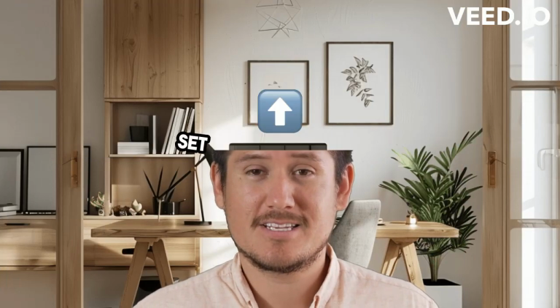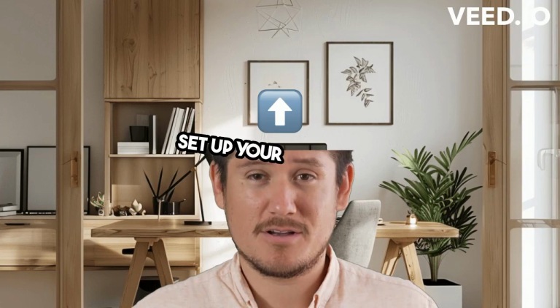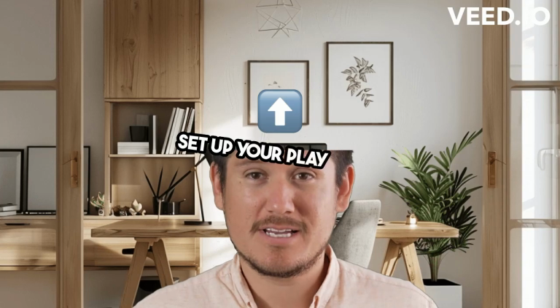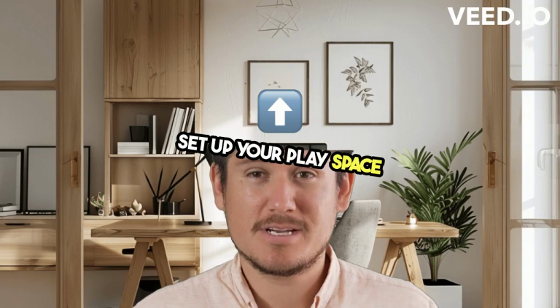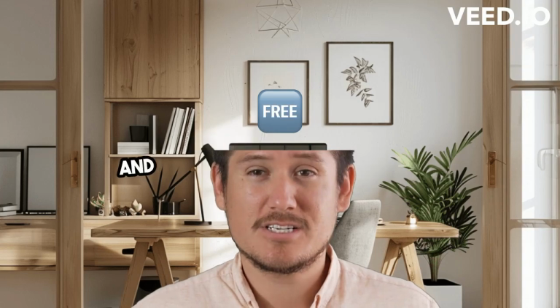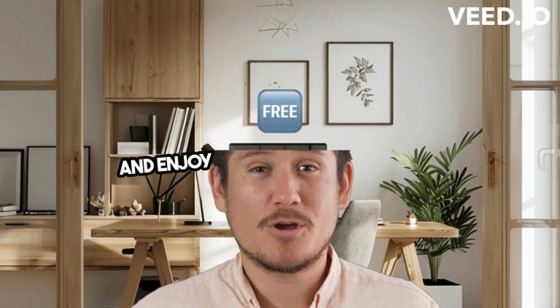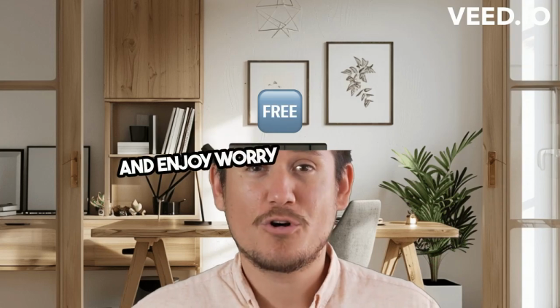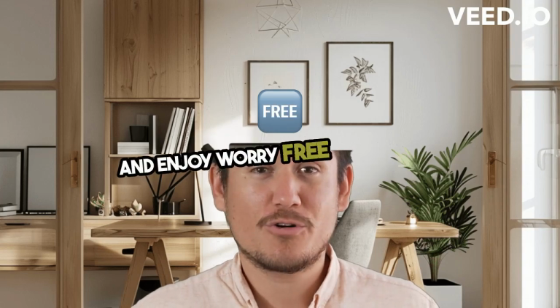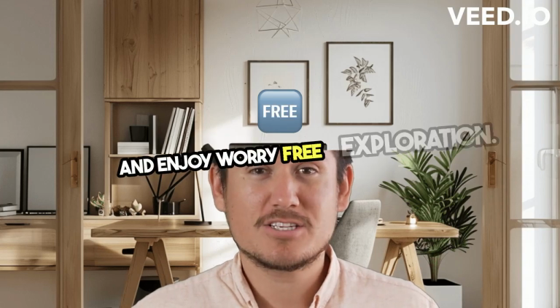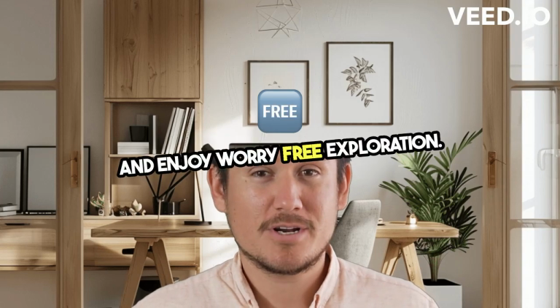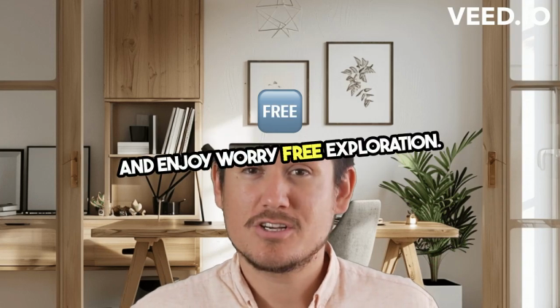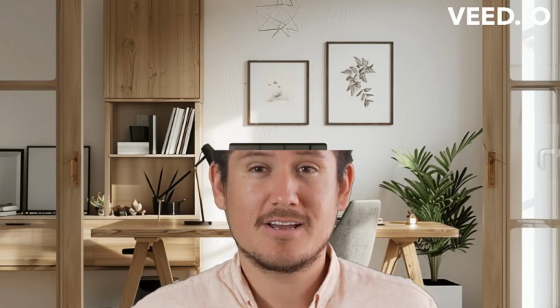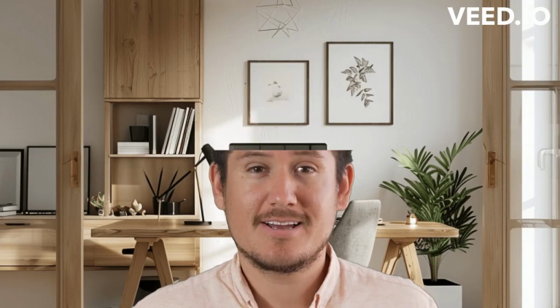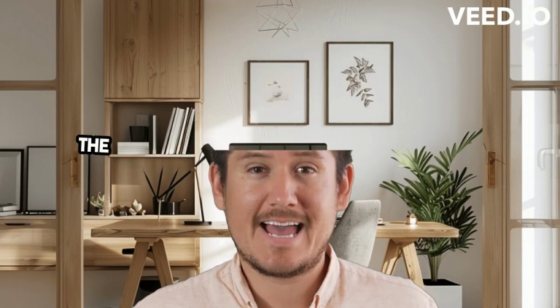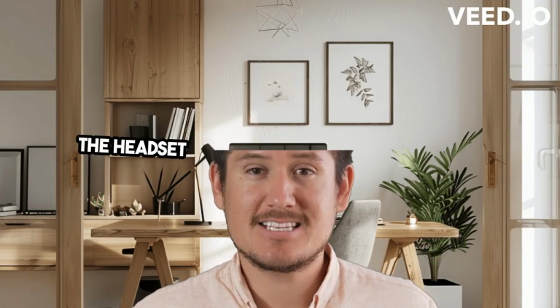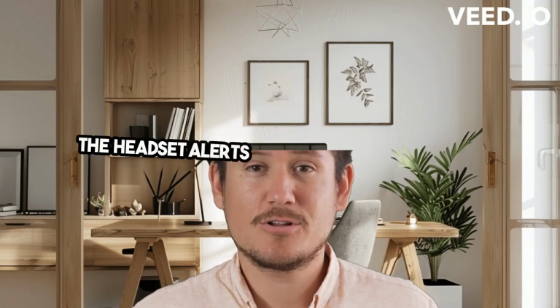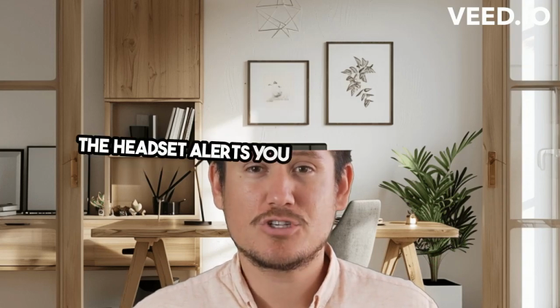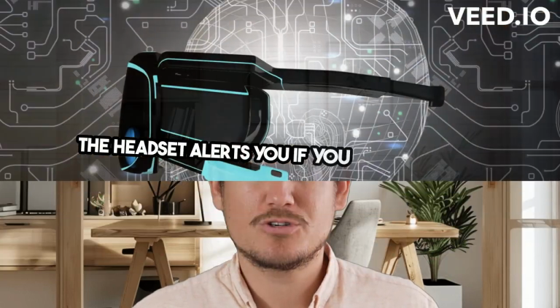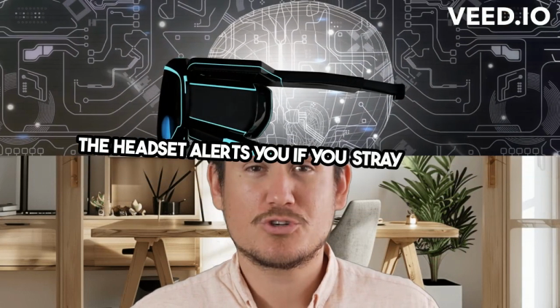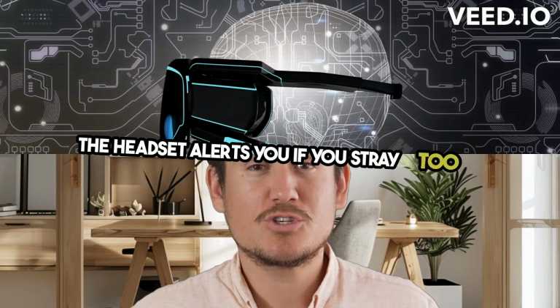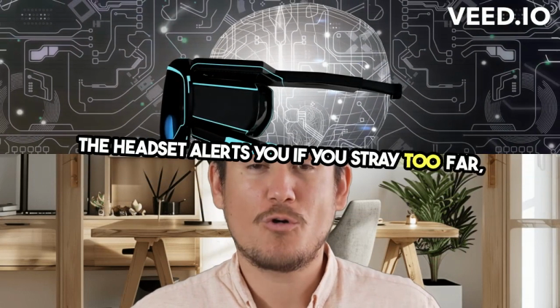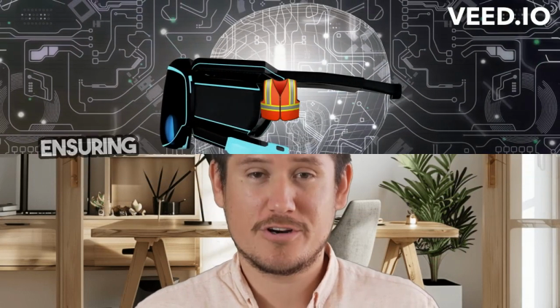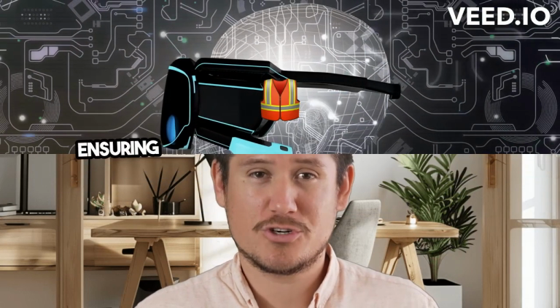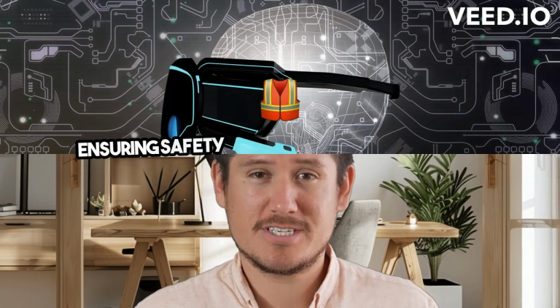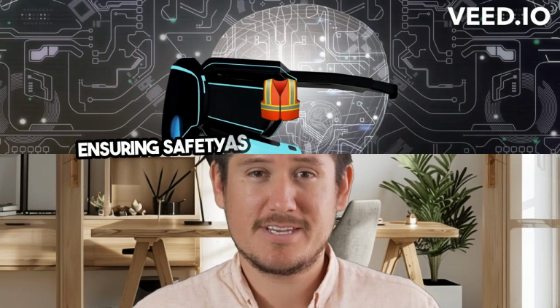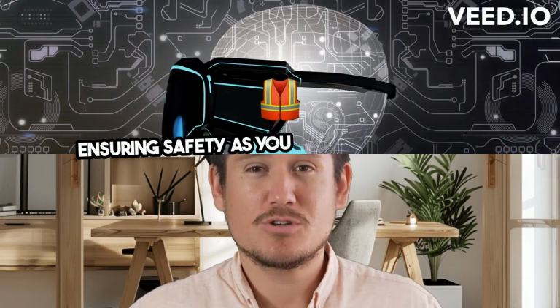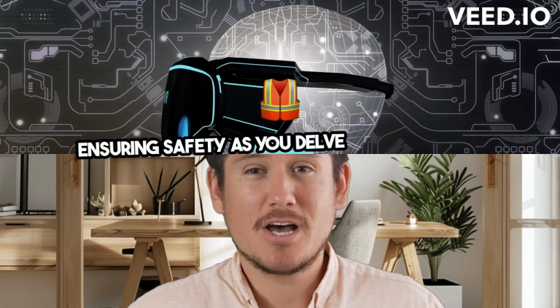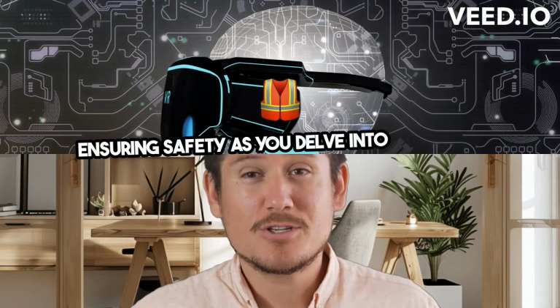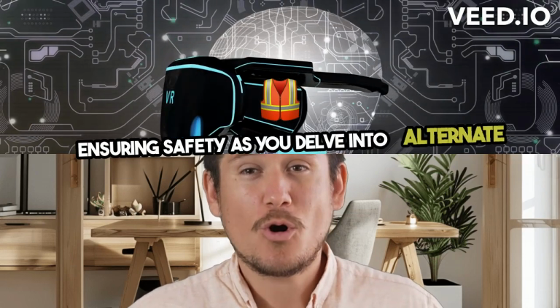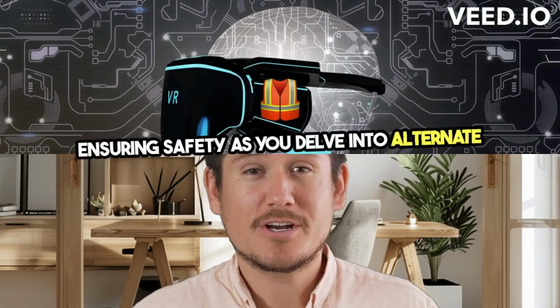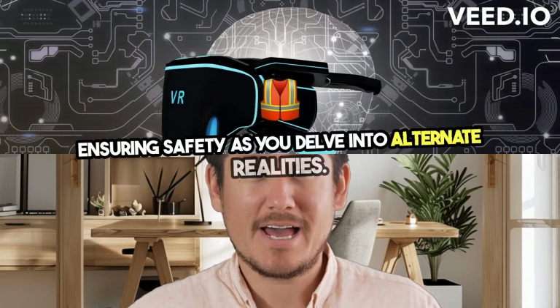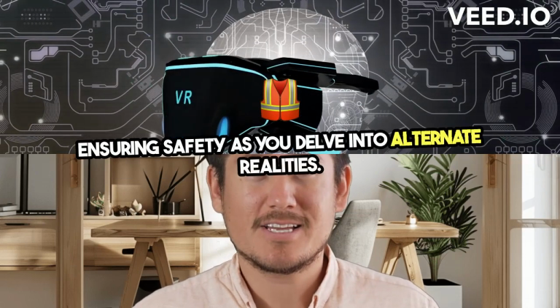Set up your play space and enjoy worry-free exploration. The headset alerts you if you stray too far, ensuring safety as you delve into alternate realities.